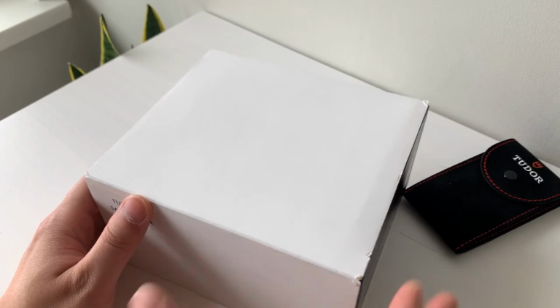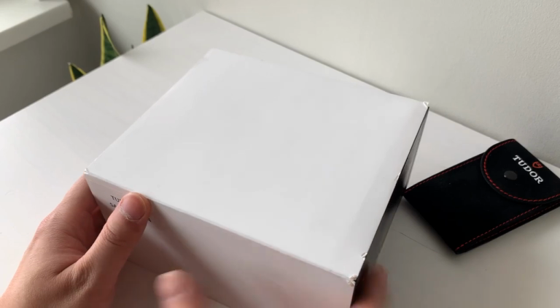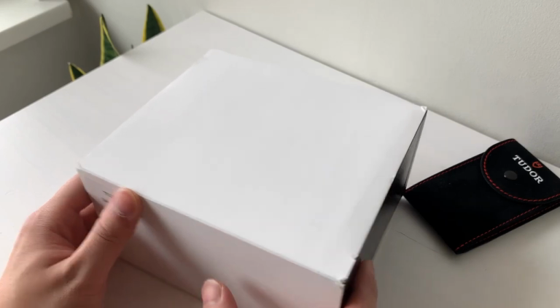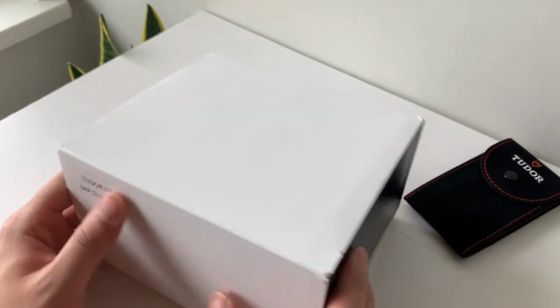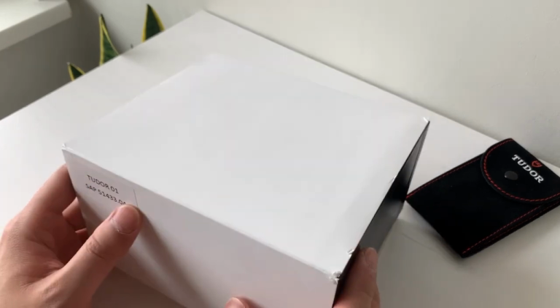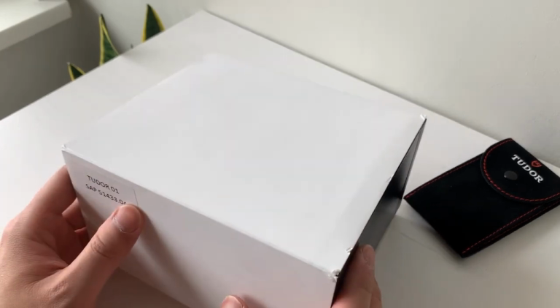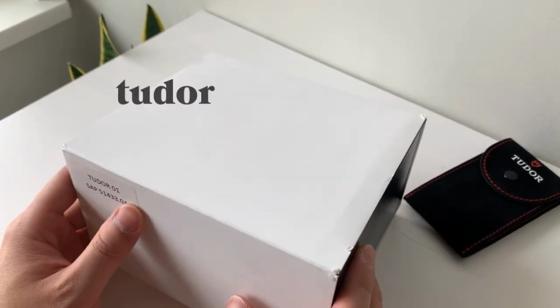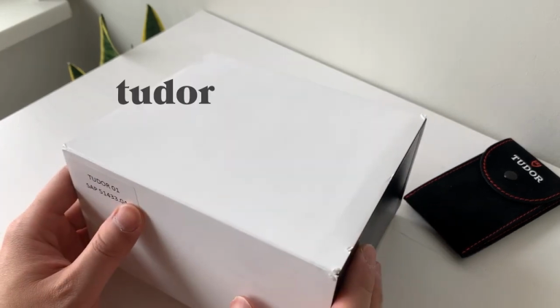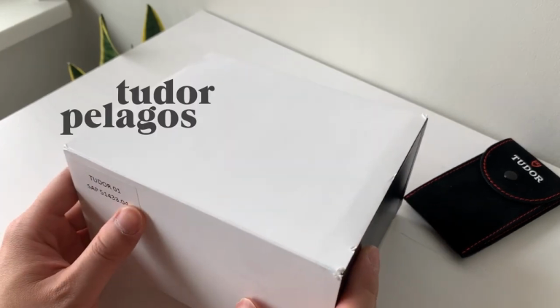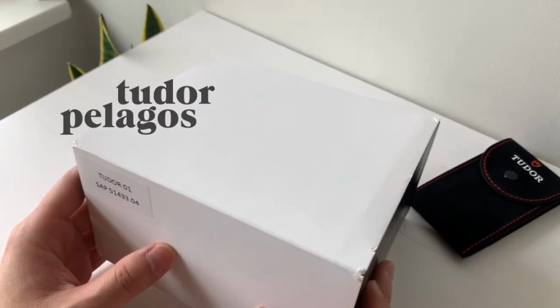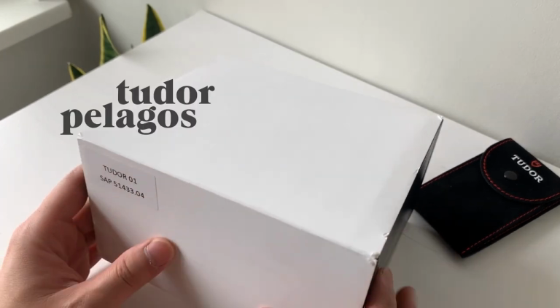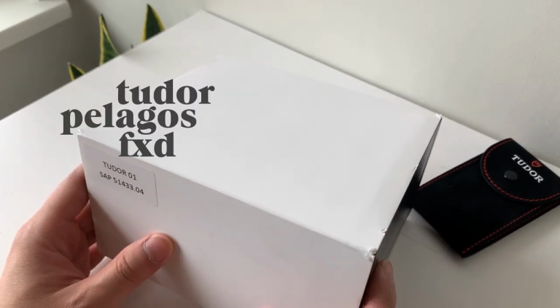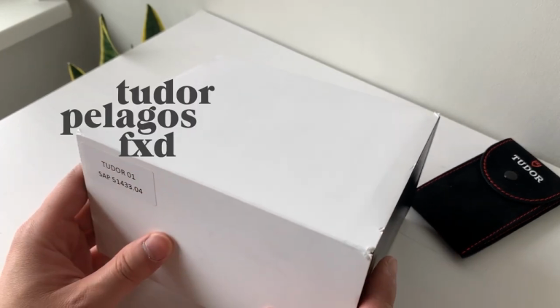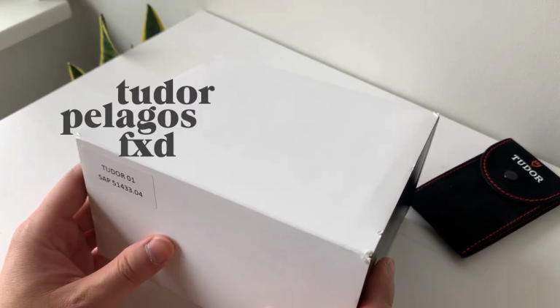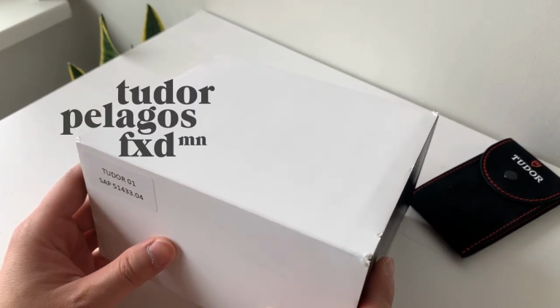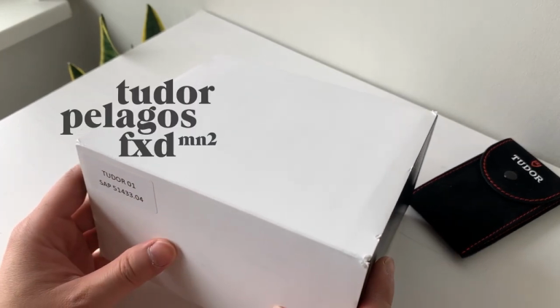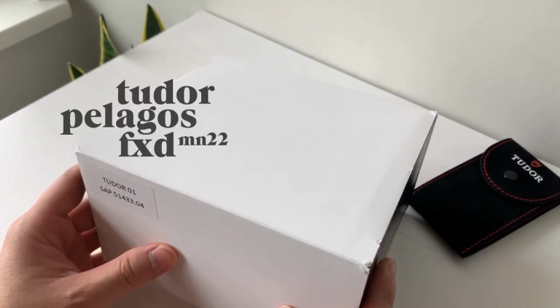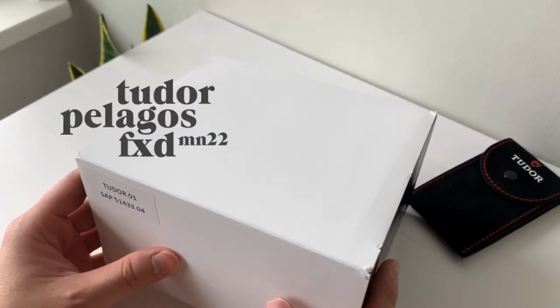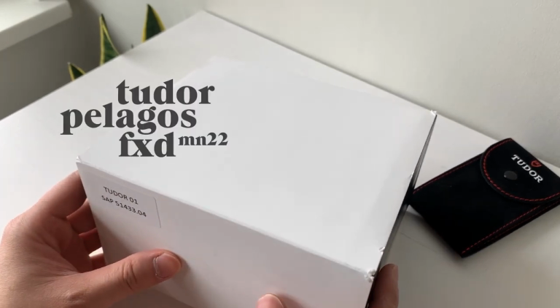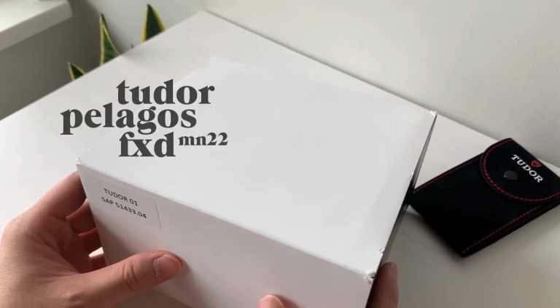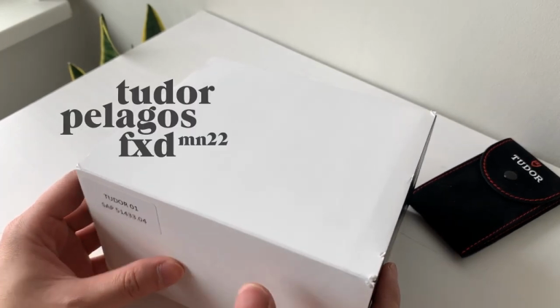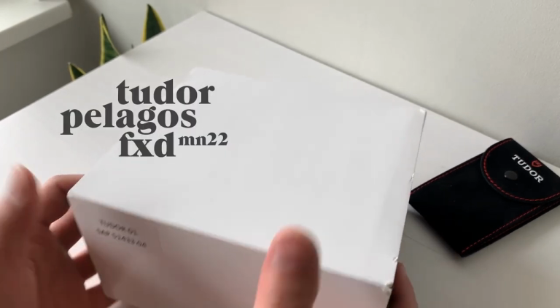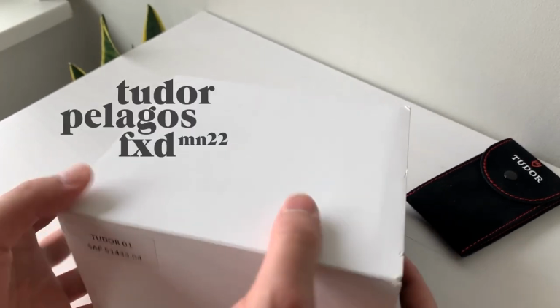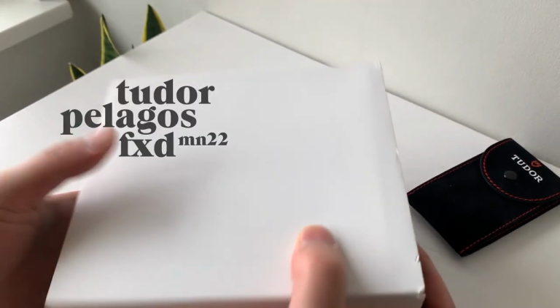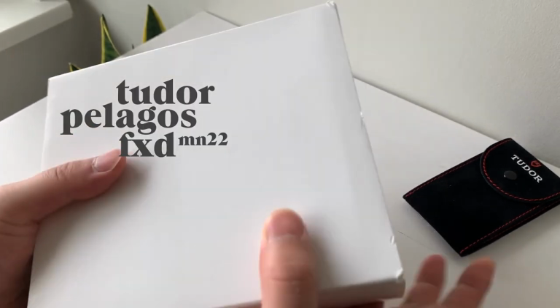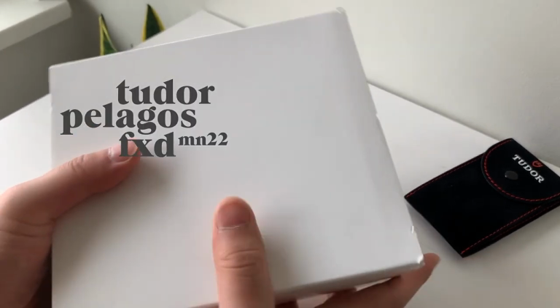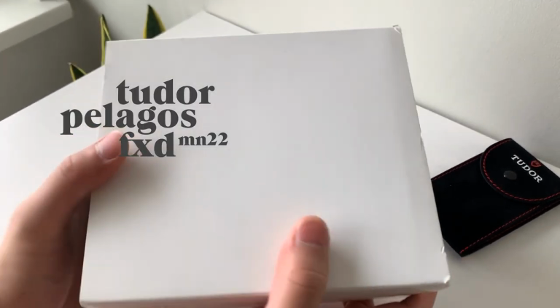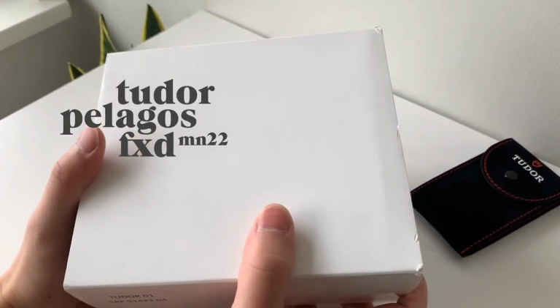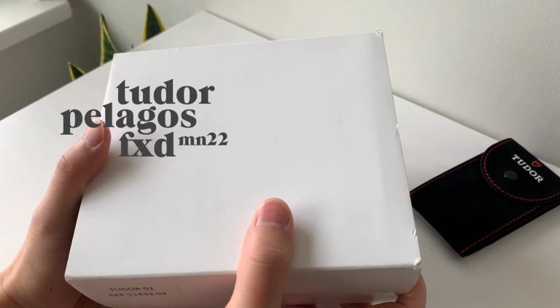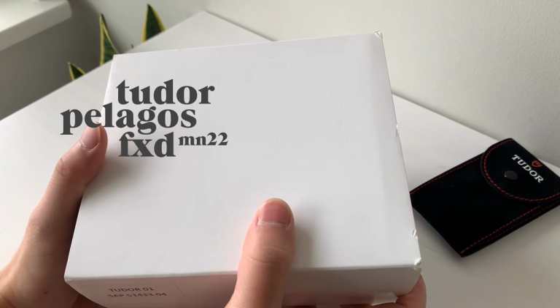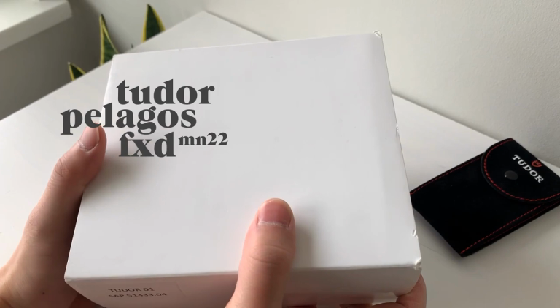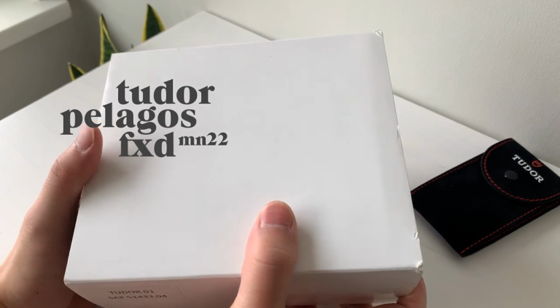This is the Tudor Pelagos FXD 2022 Edition. Let's do an unboxing of it.